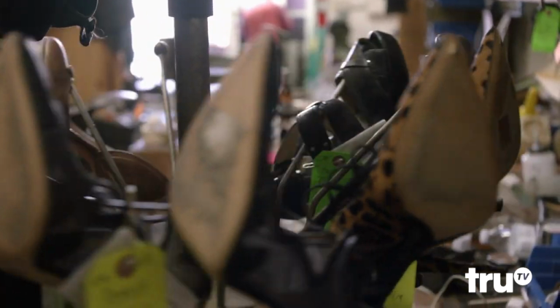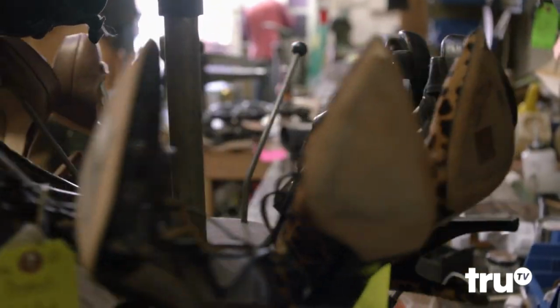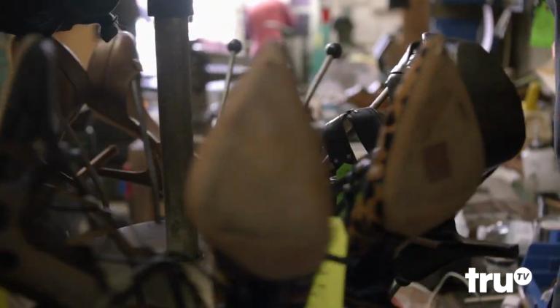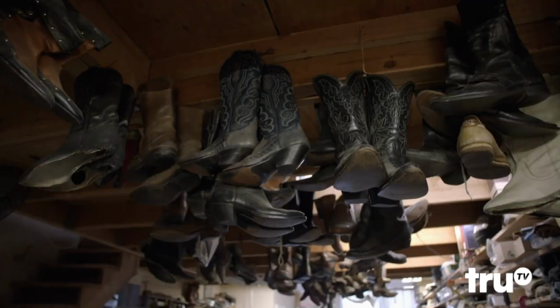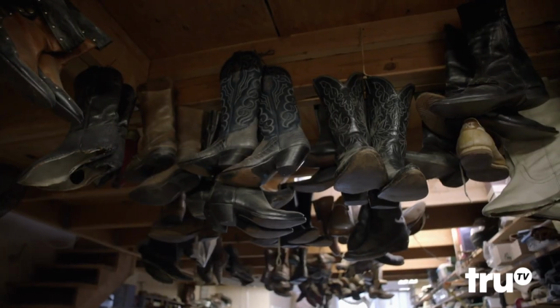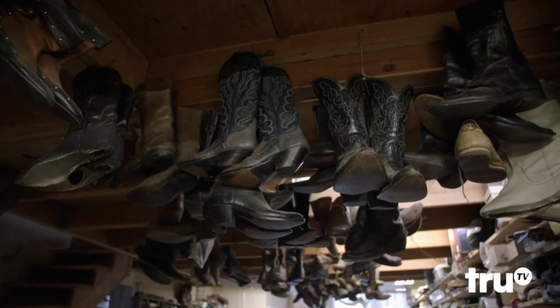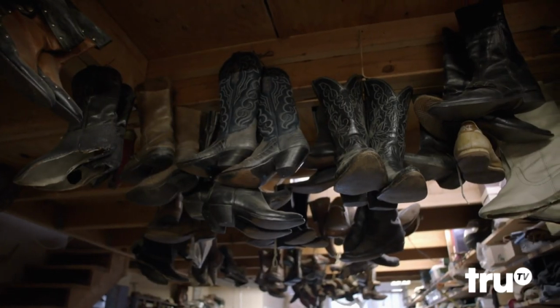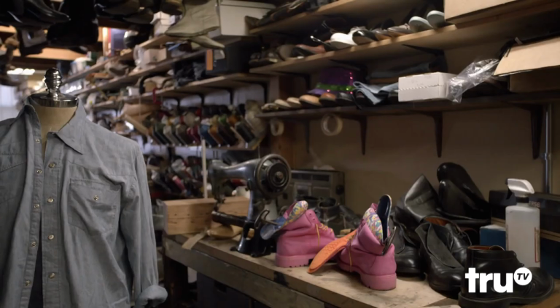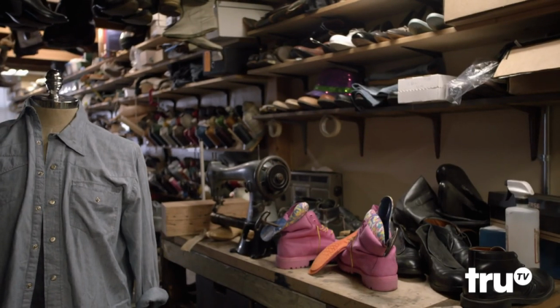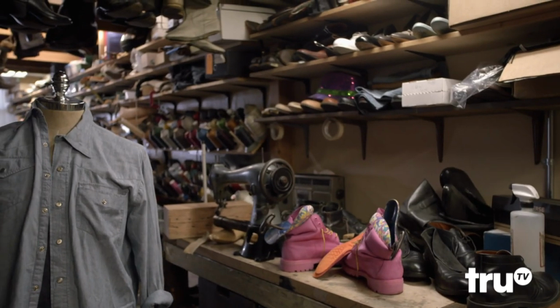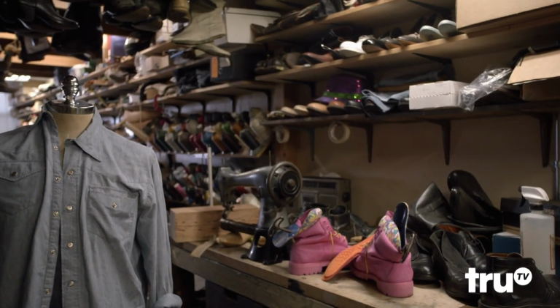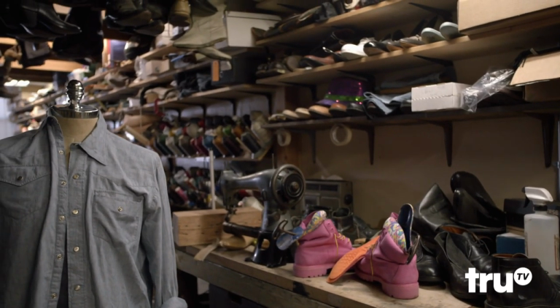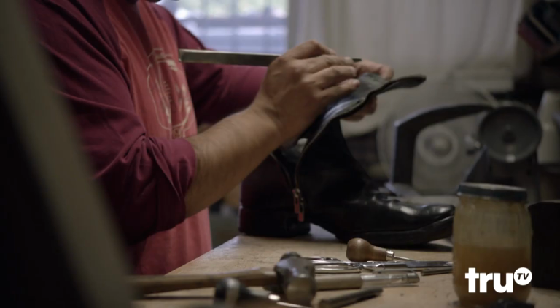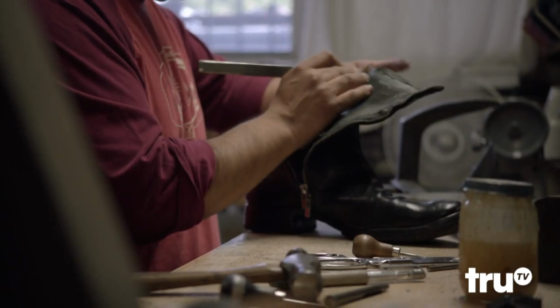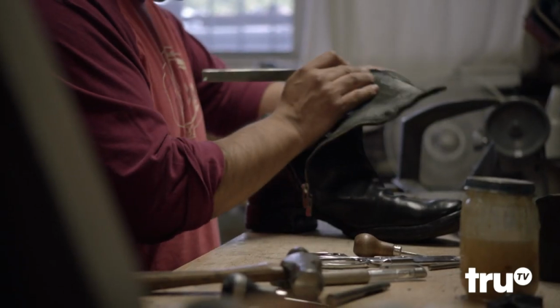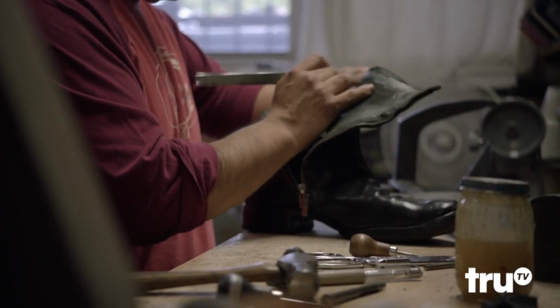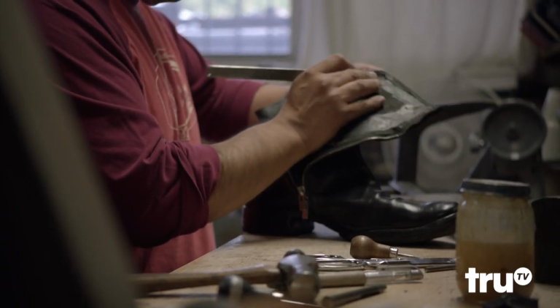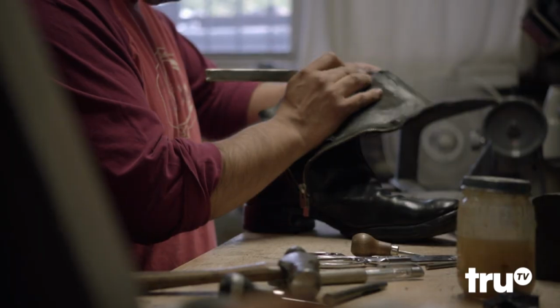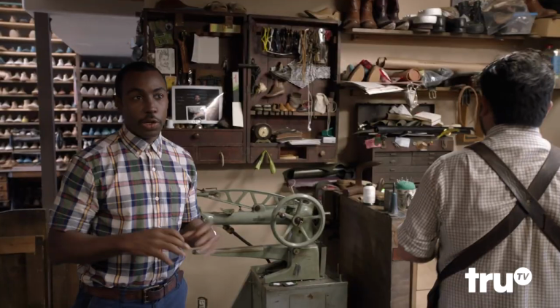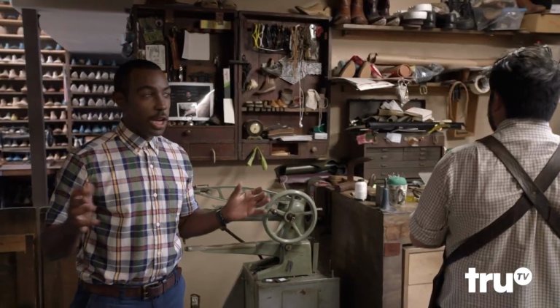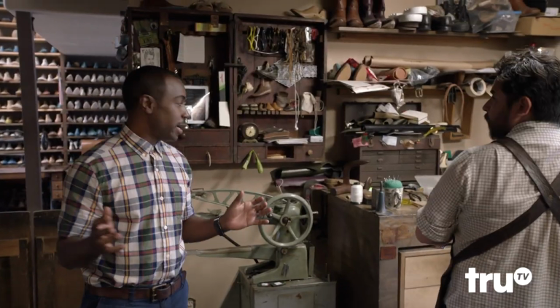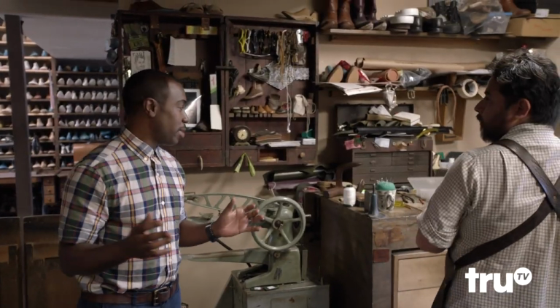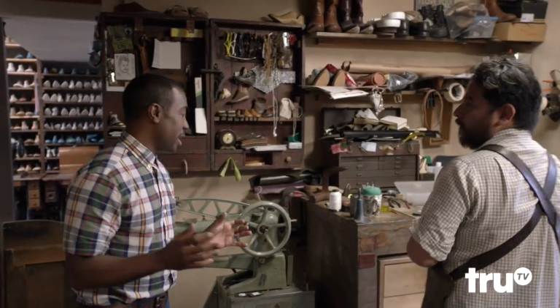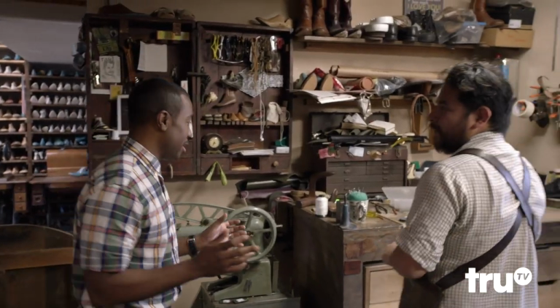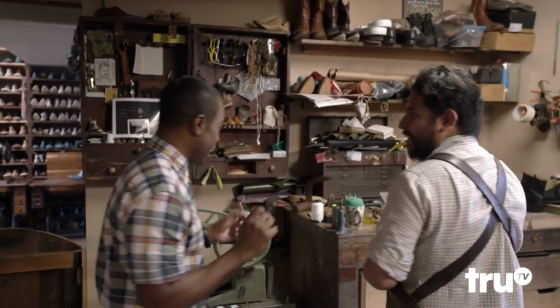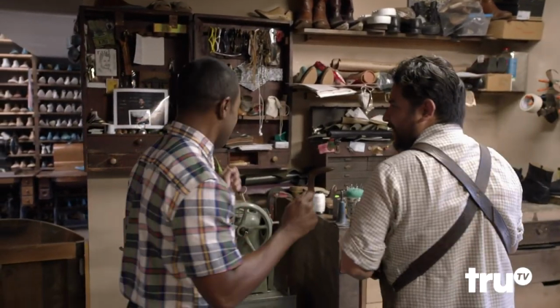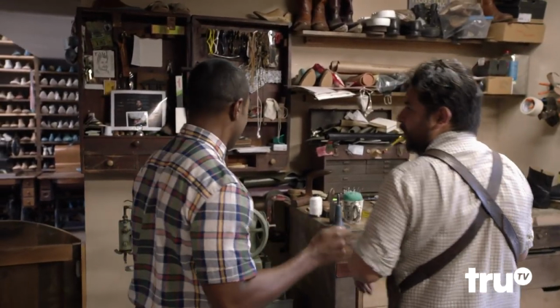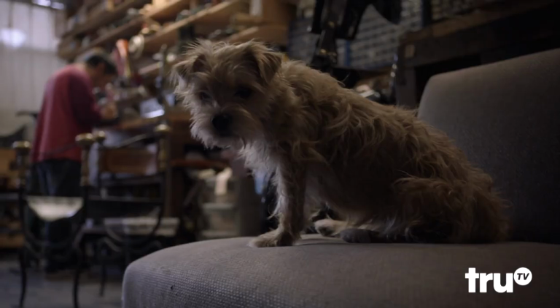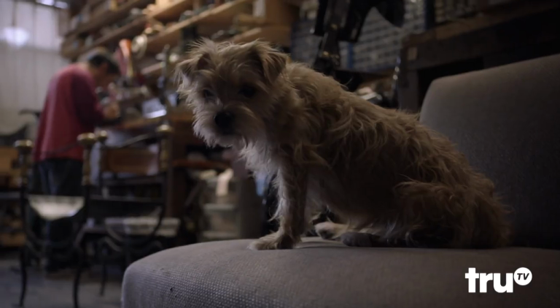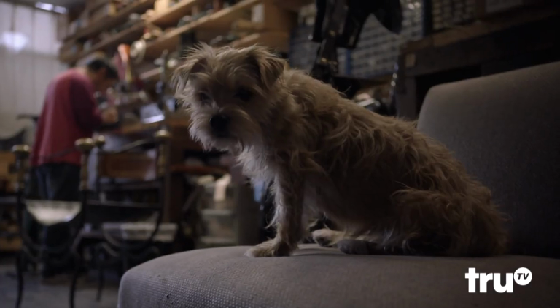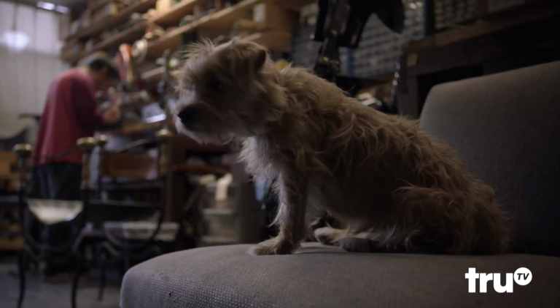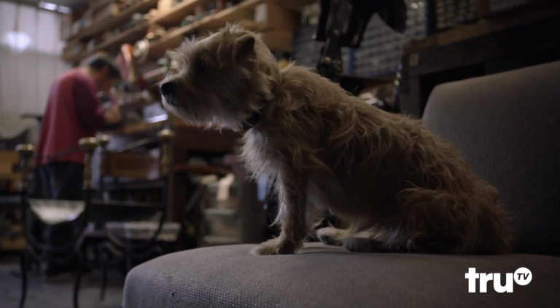This is where all the shoe repairs go down. There's no elves about to pop out — well, they work at night.